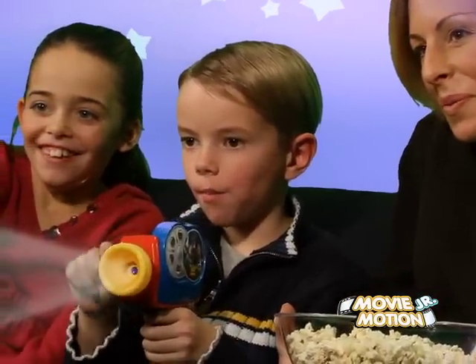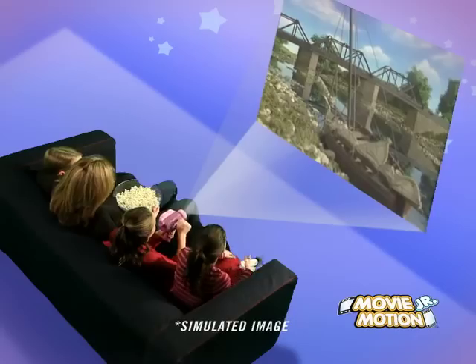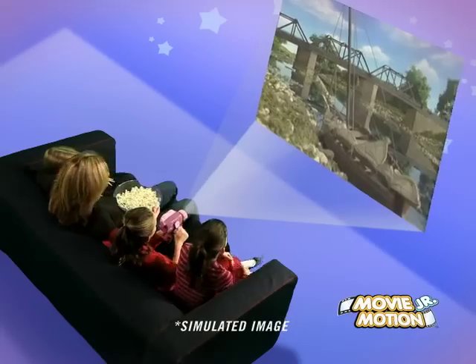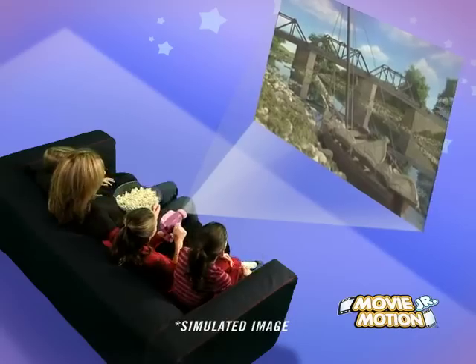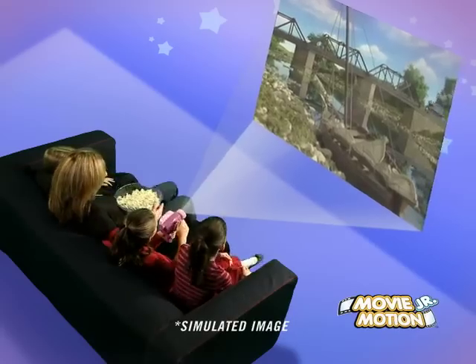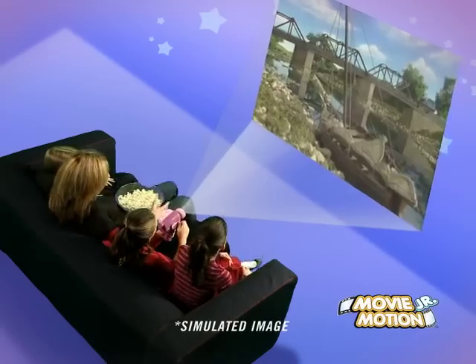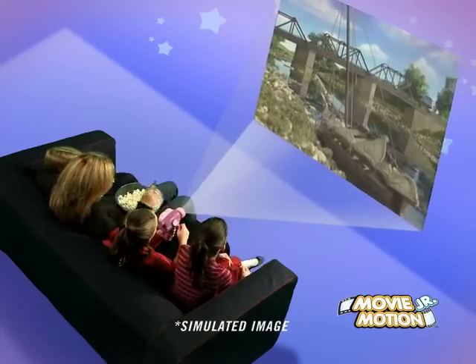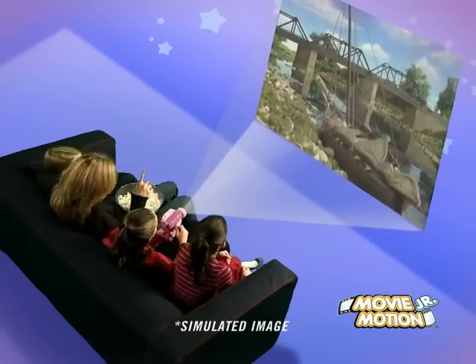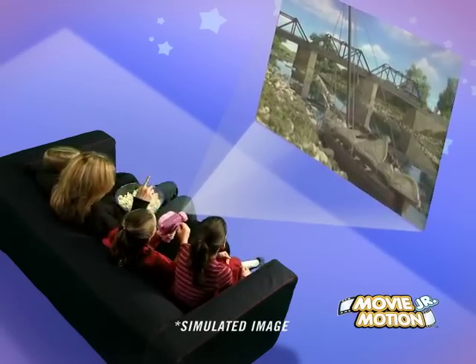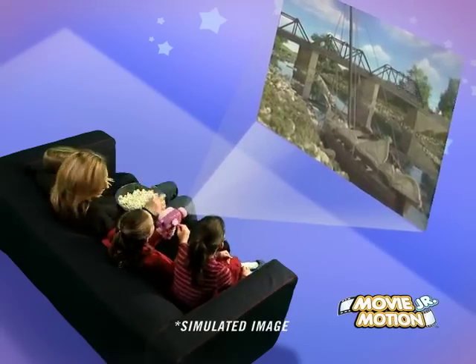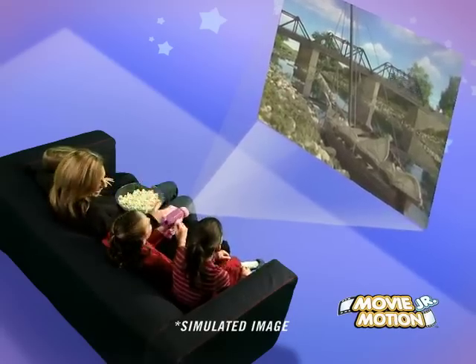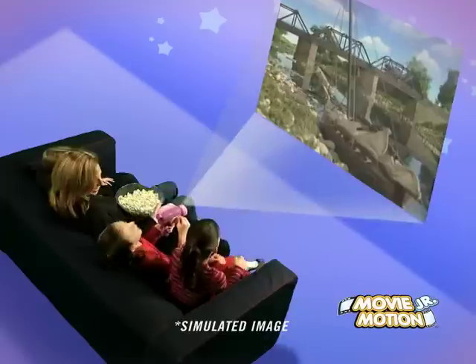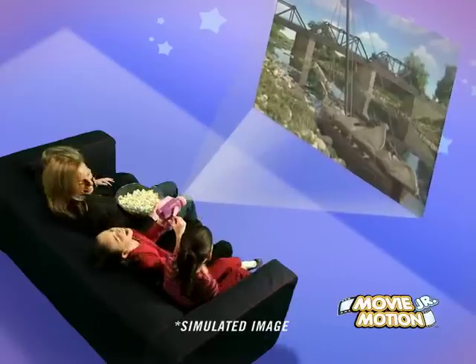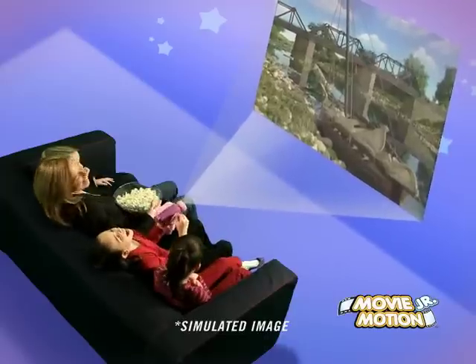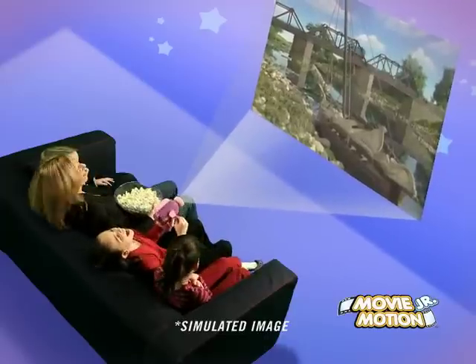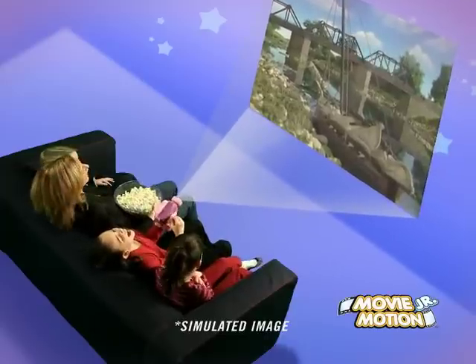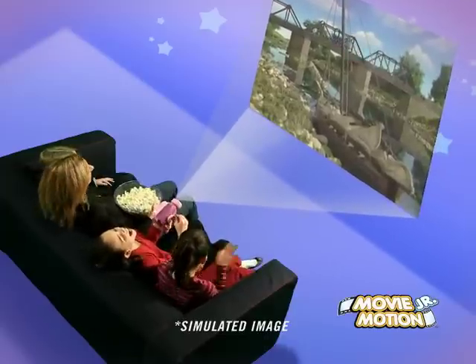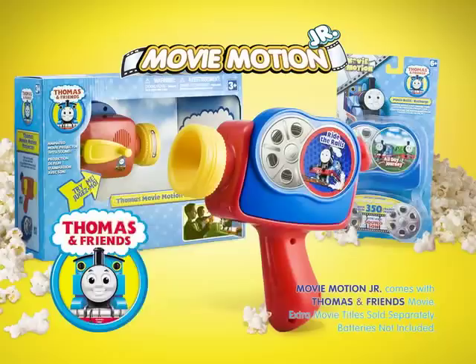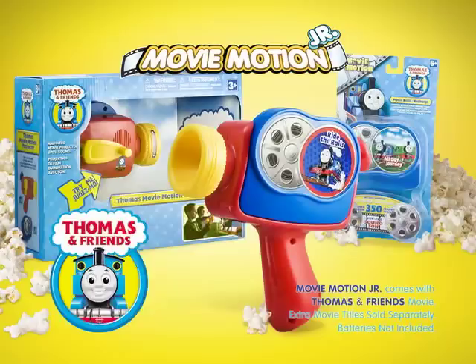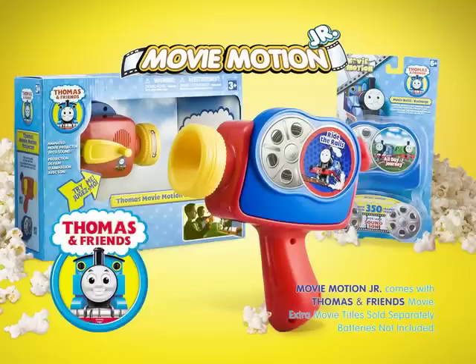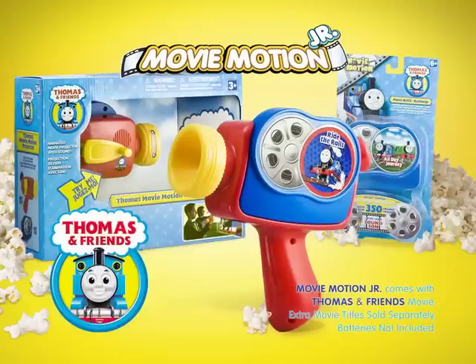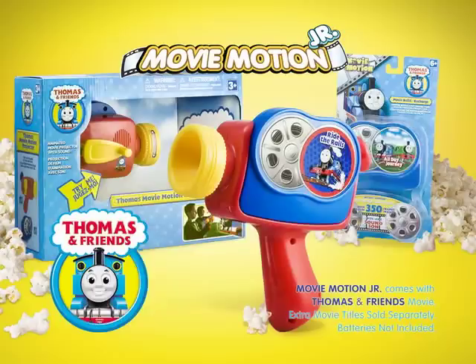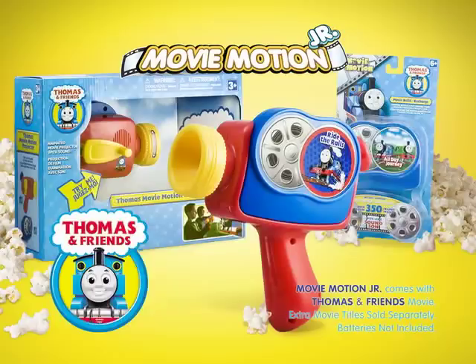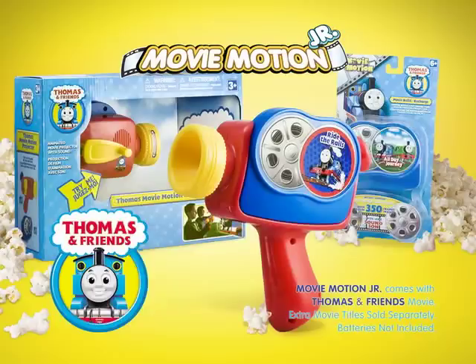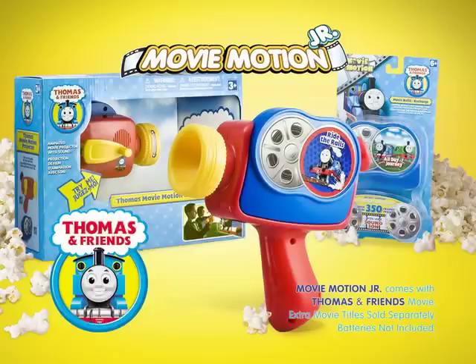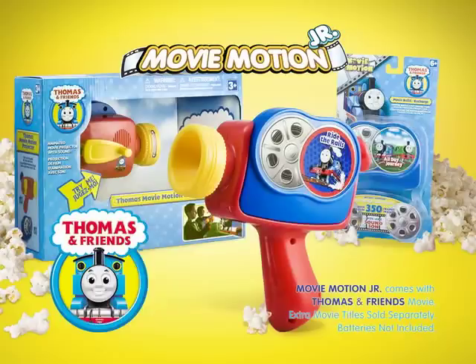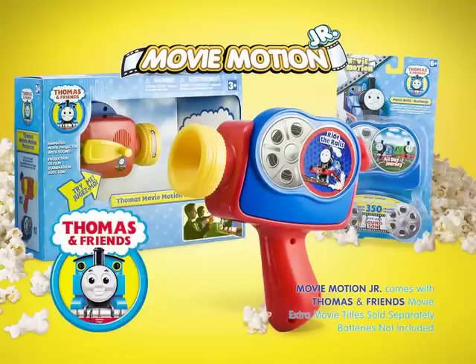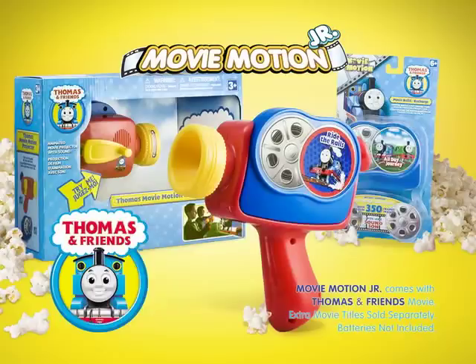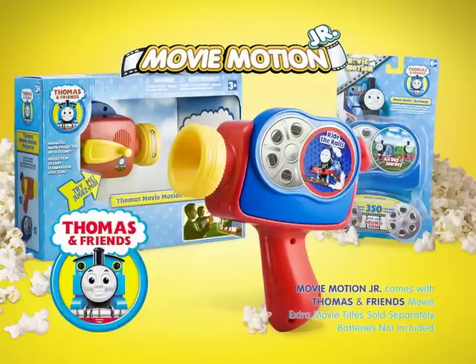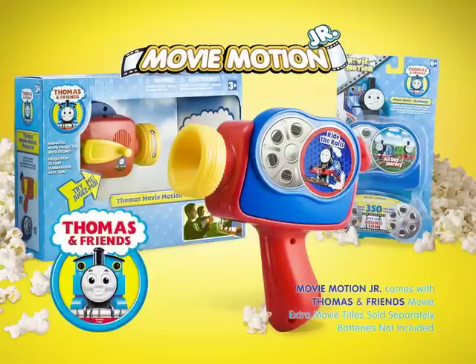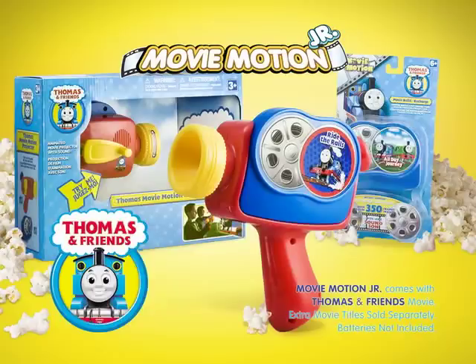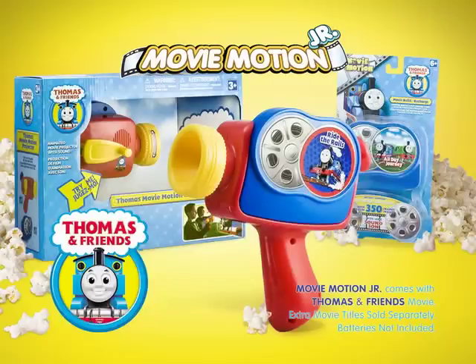Movie Motion Junior comes with the Thomas Rides the Rails extra Movie Cartridge. Additional titles sold separately, batteries included.